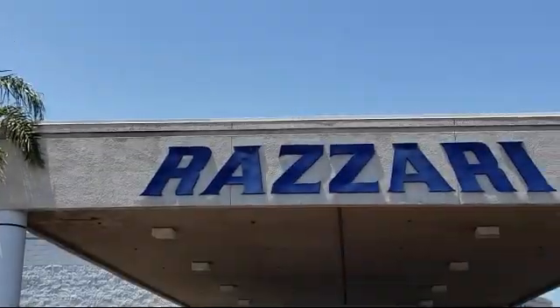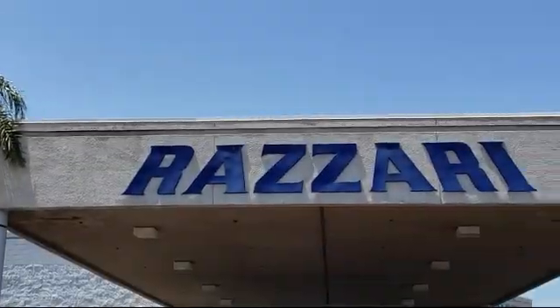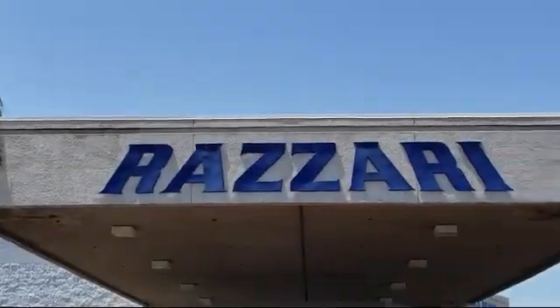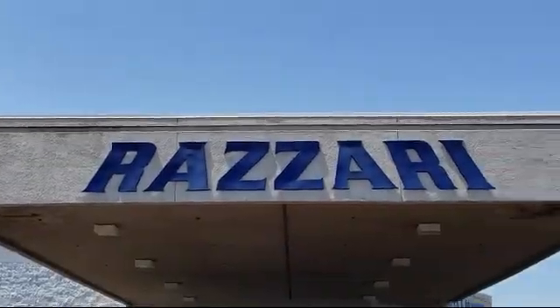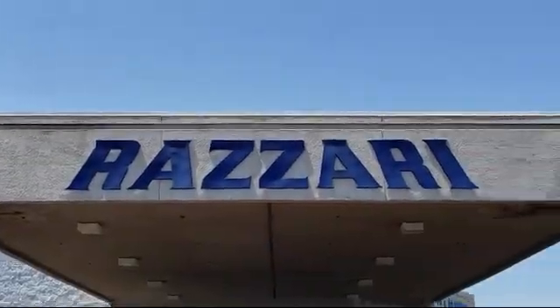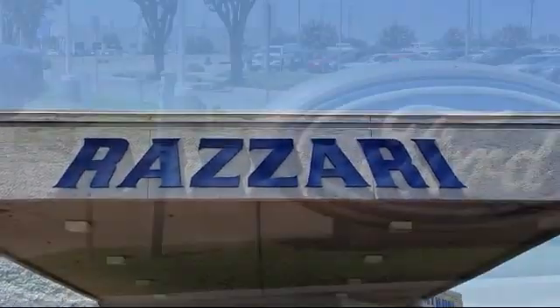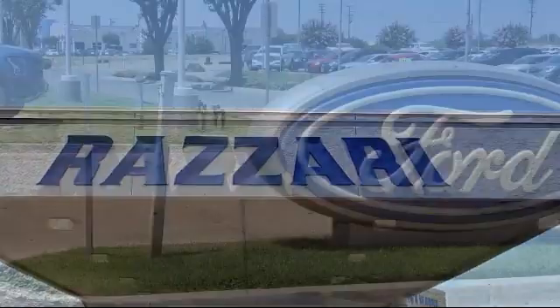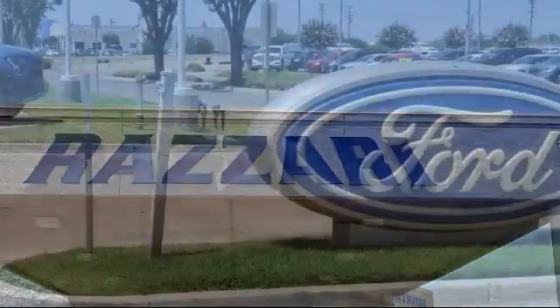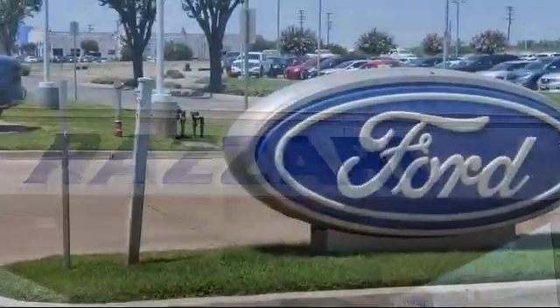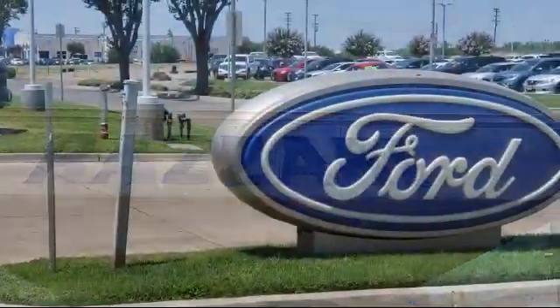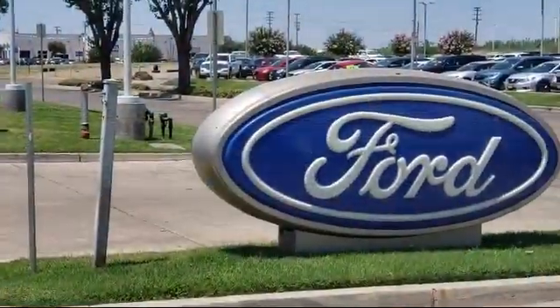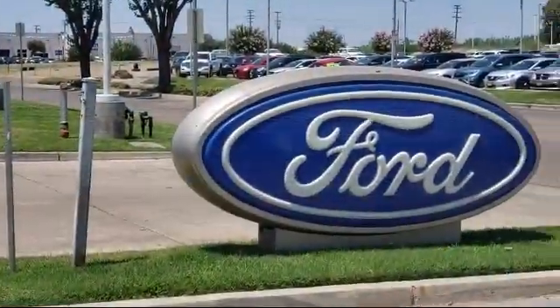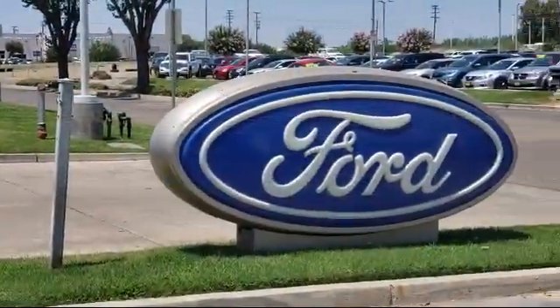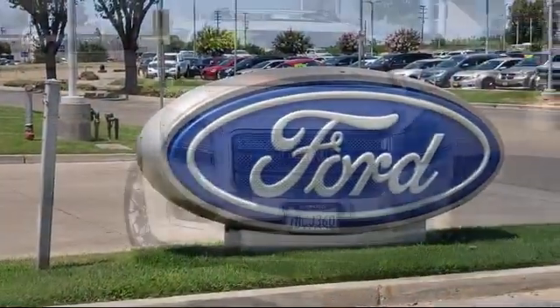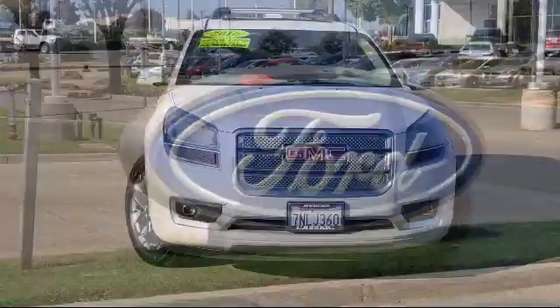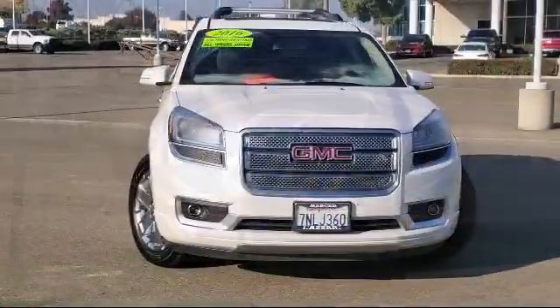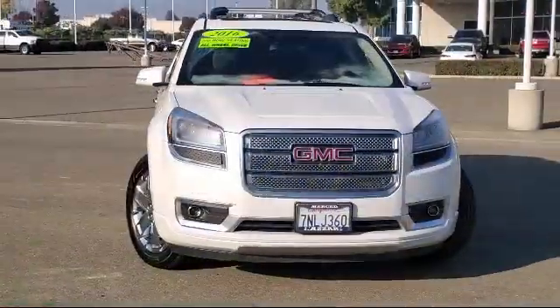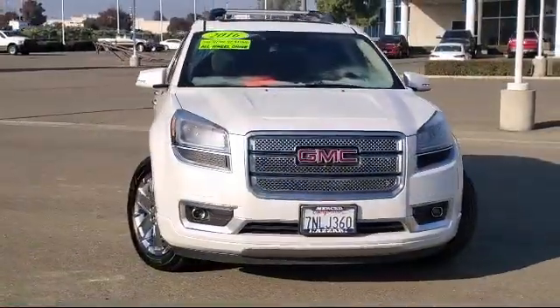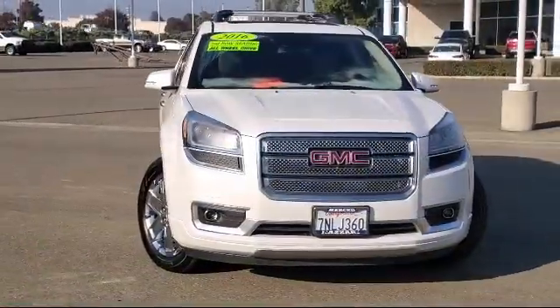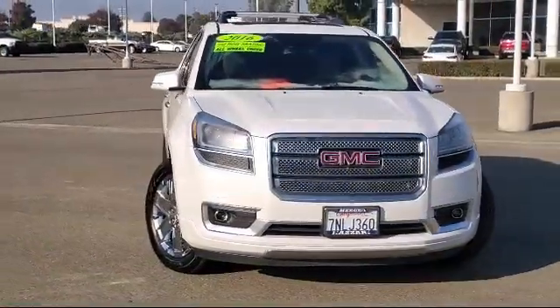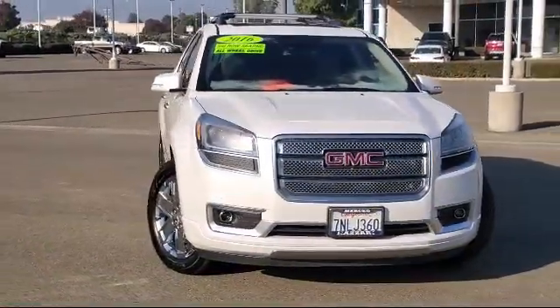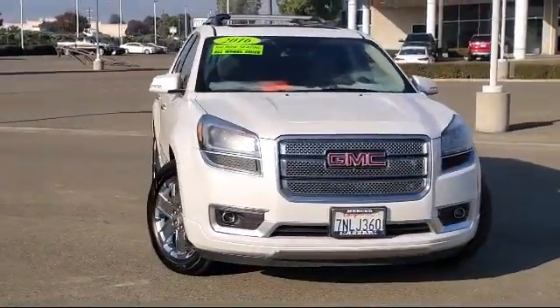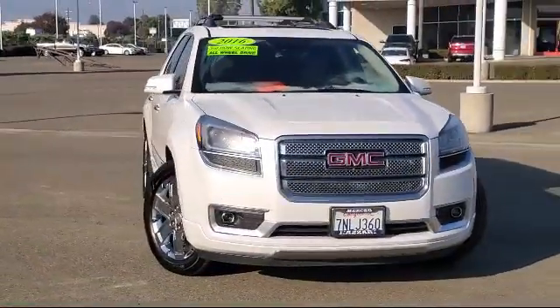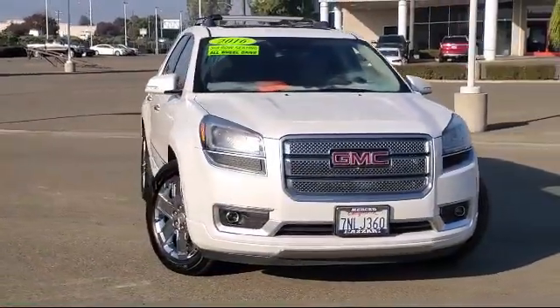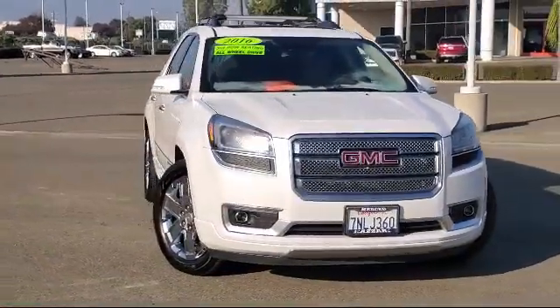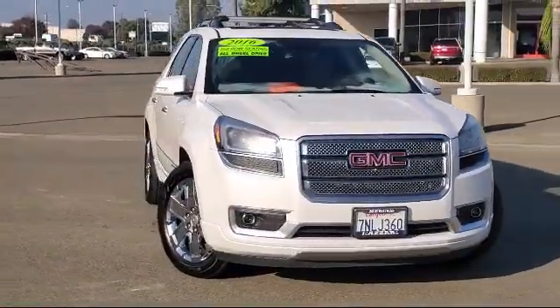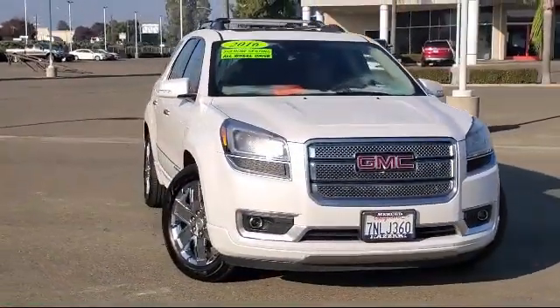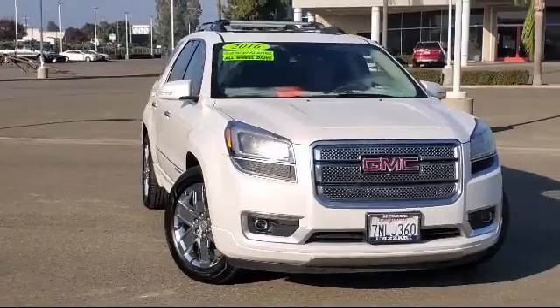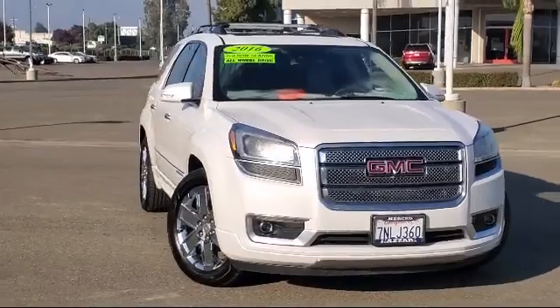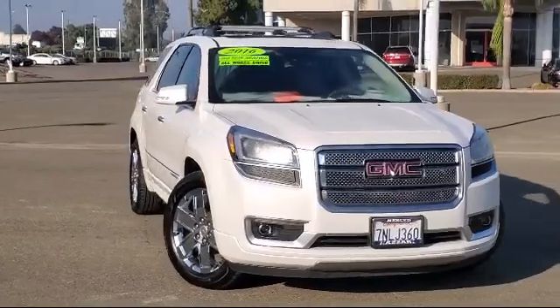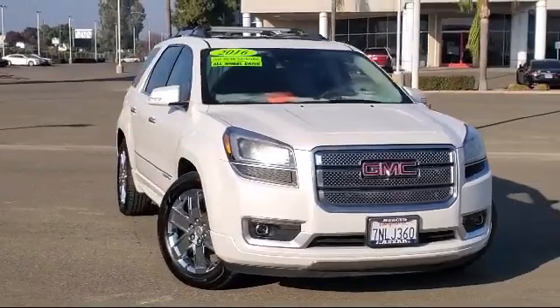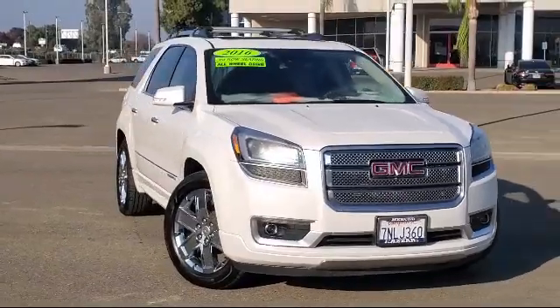Welcome to the Risari Auto Centers, and here's a look at another one of our great vehicles from our inventory.